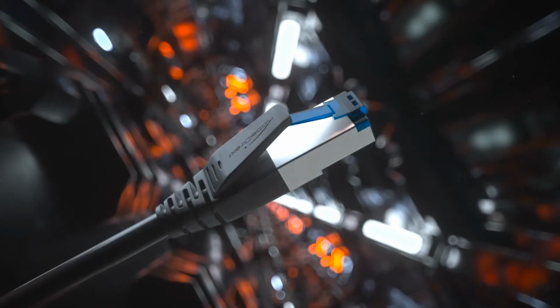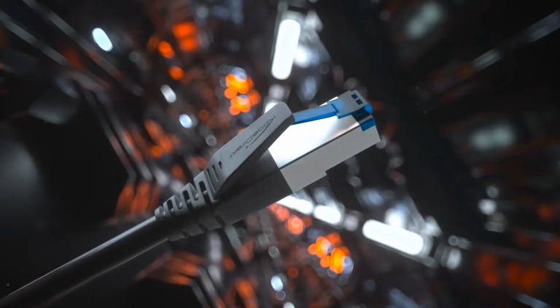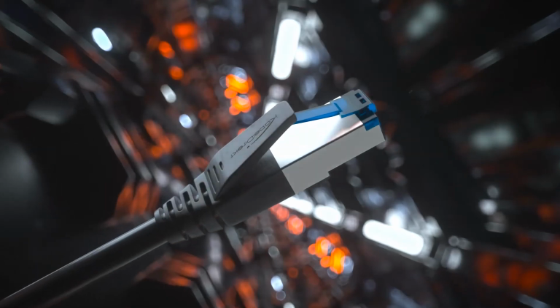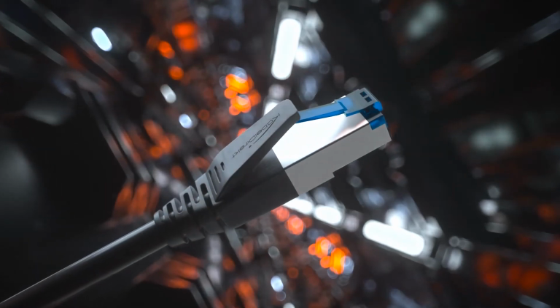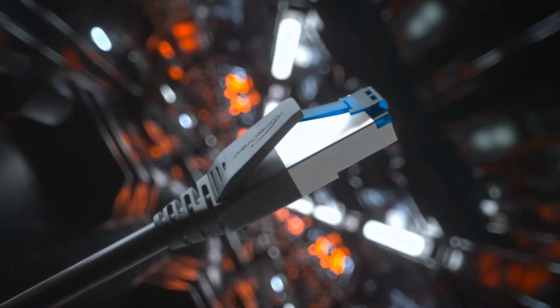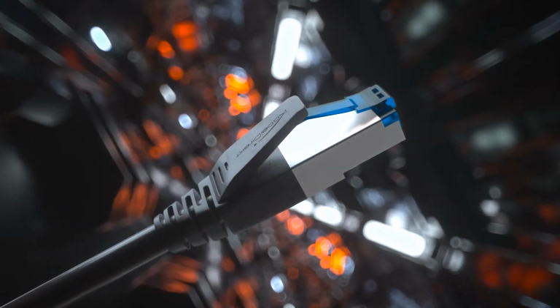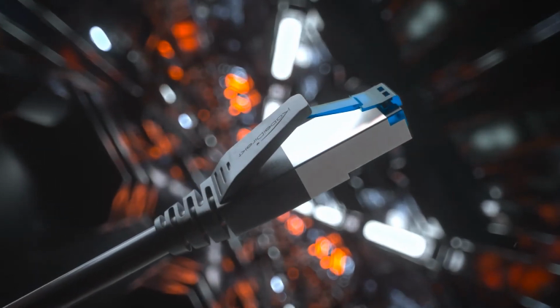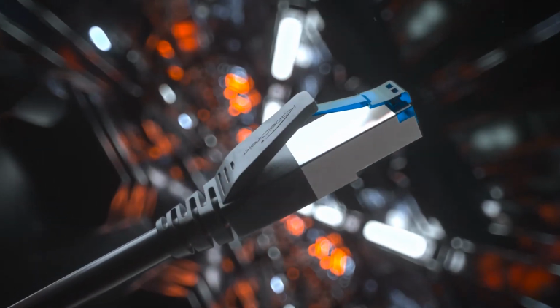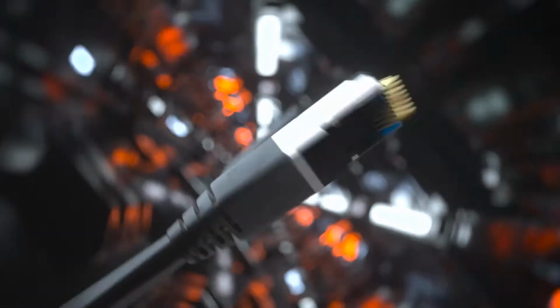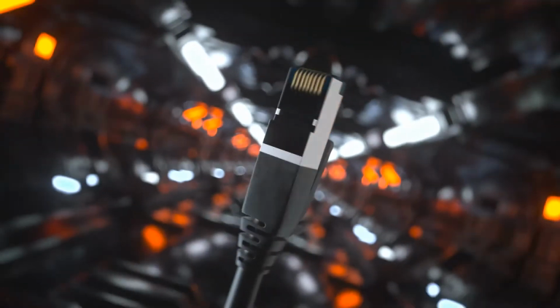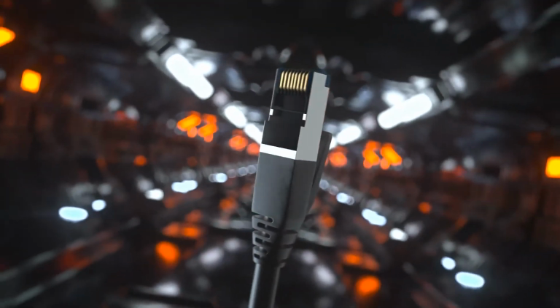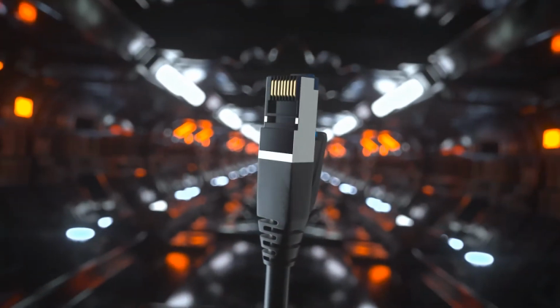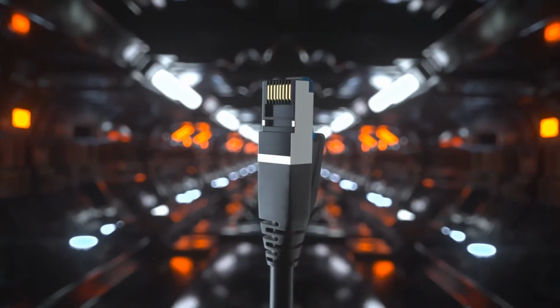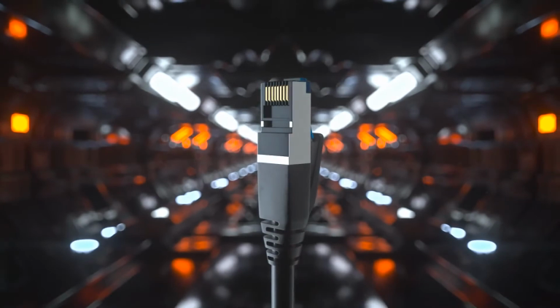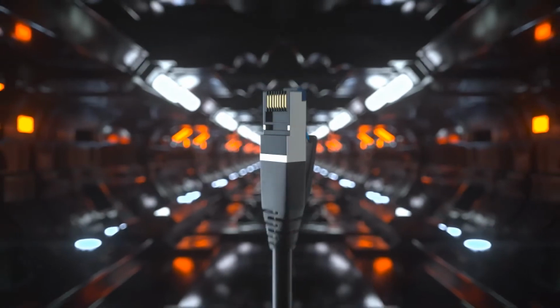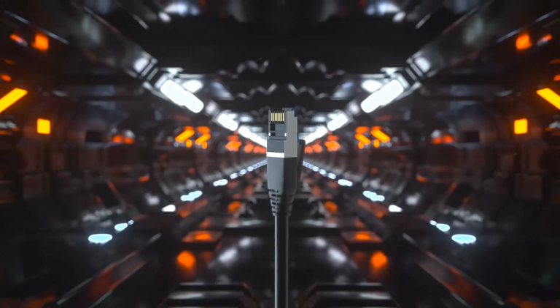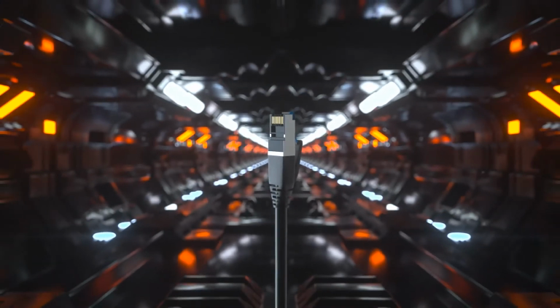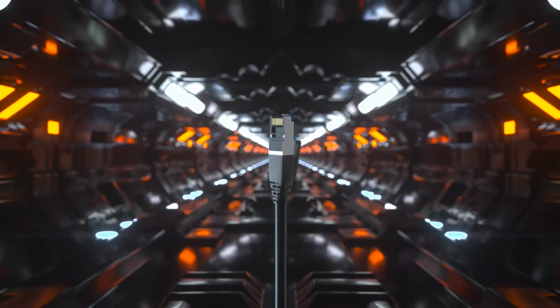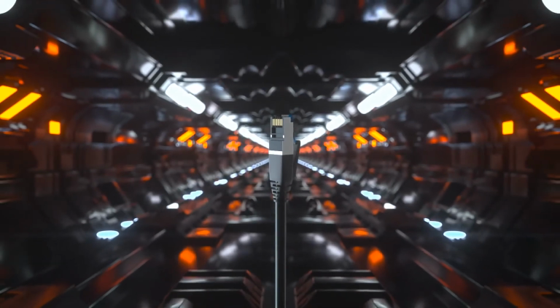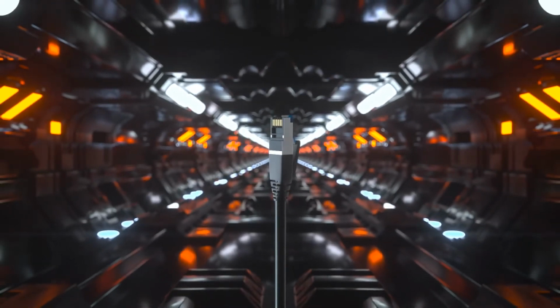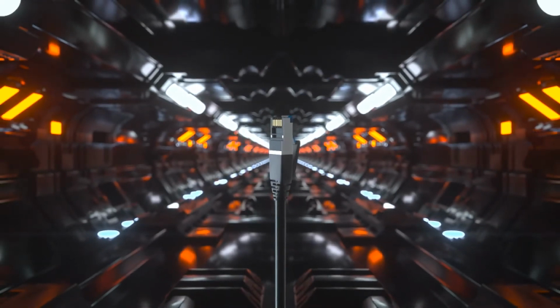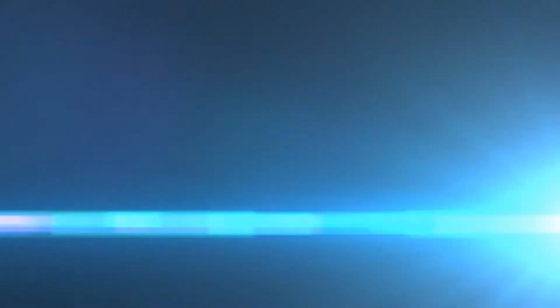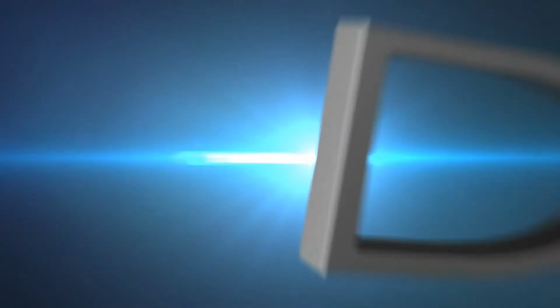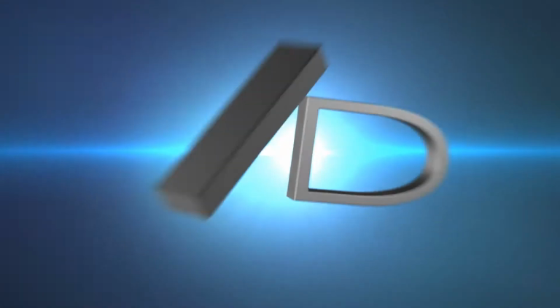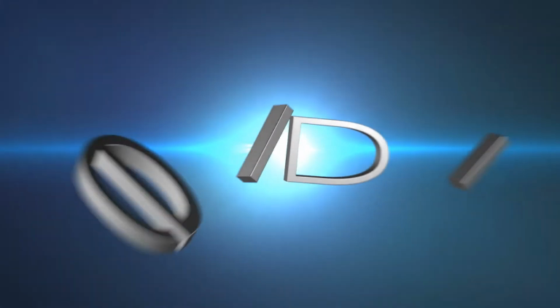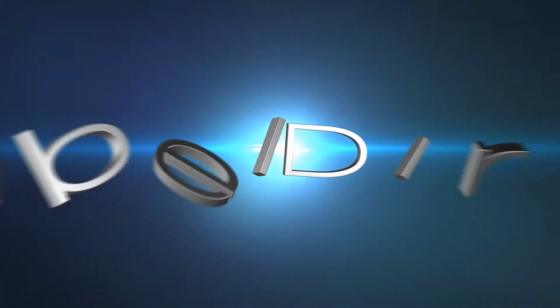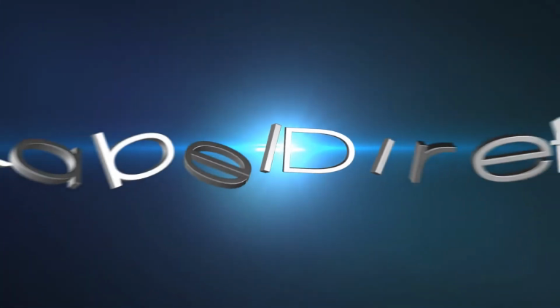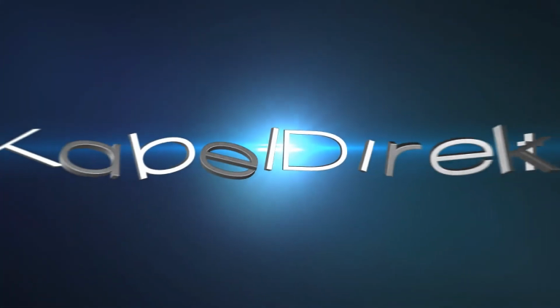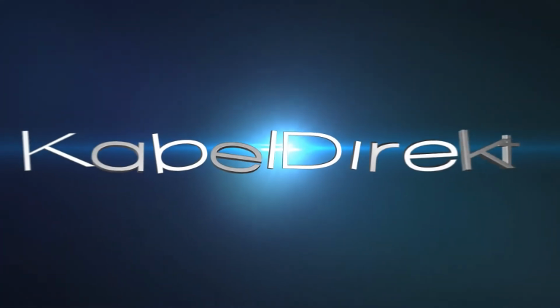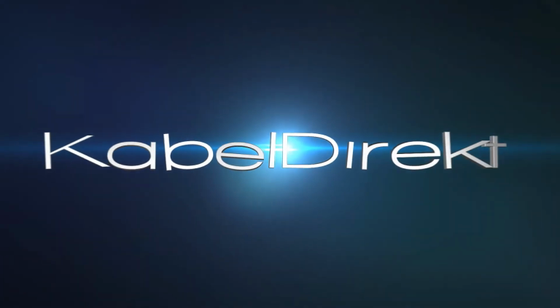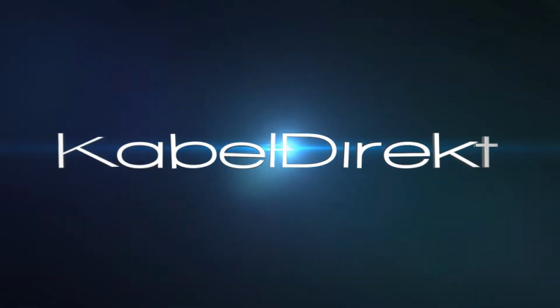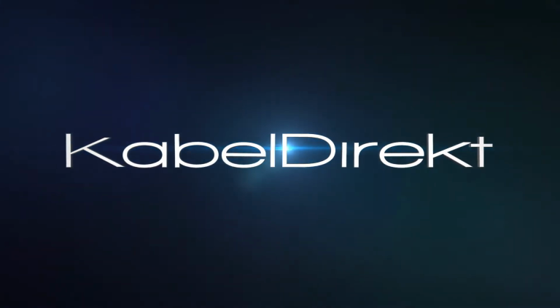Whether for cloud connectivity or streaming, work or pleasure, get the best out of the net with CAD7 technology from Cable Direct.